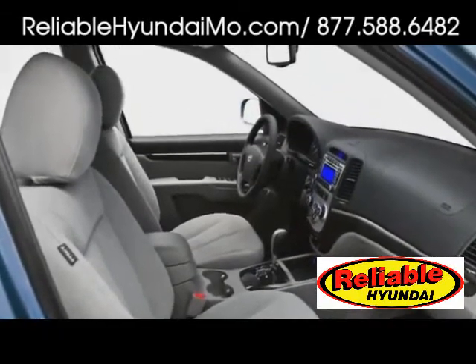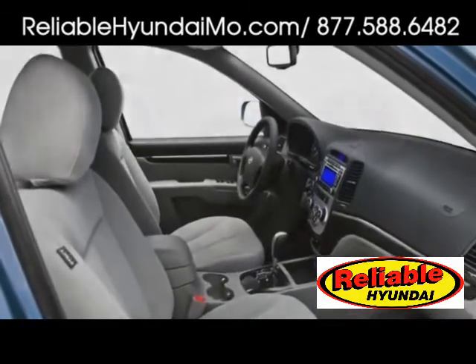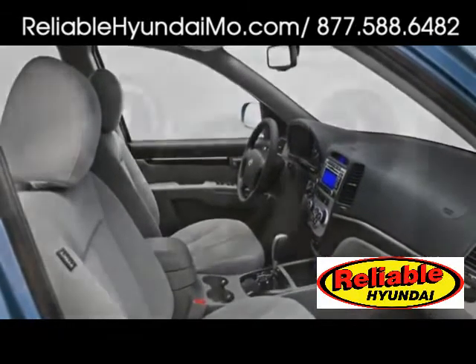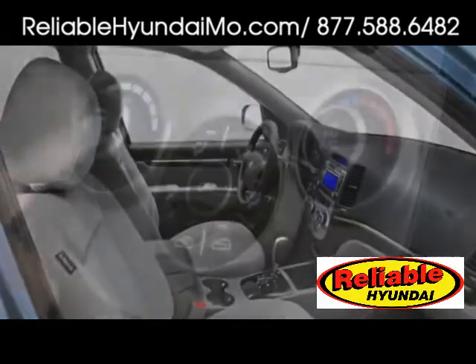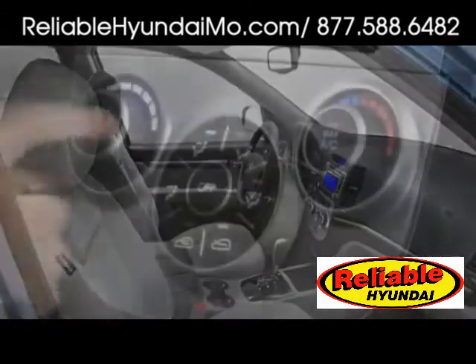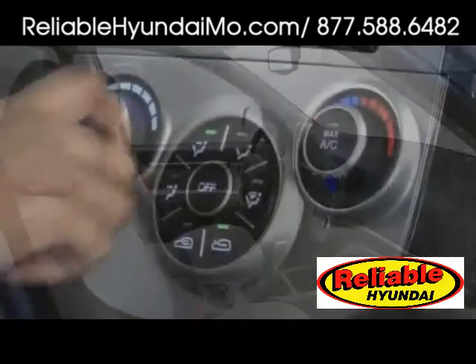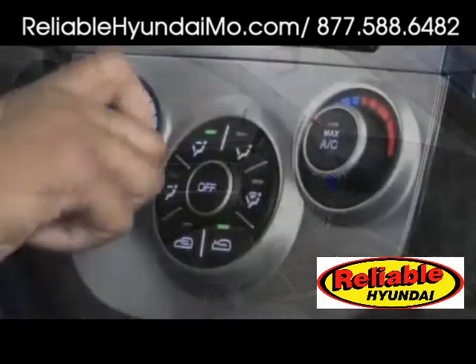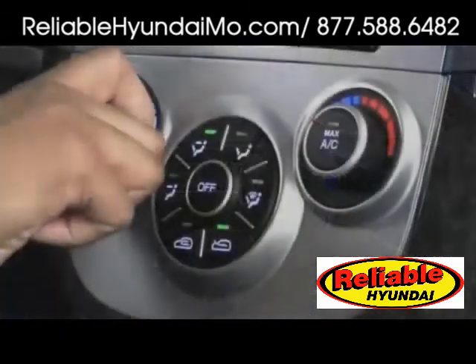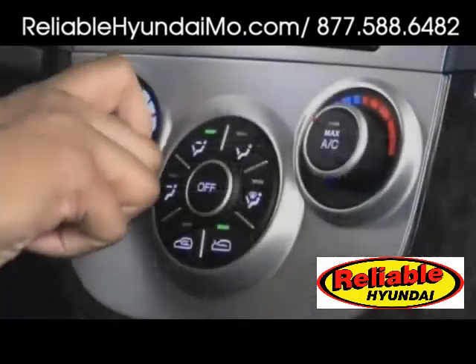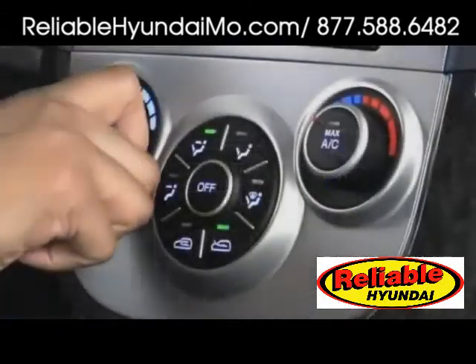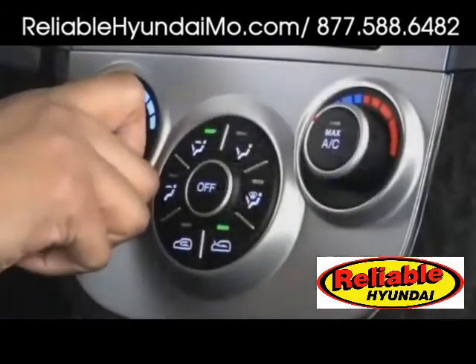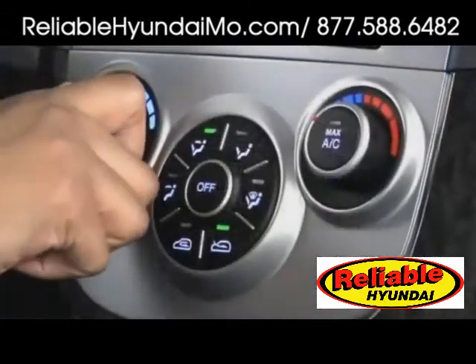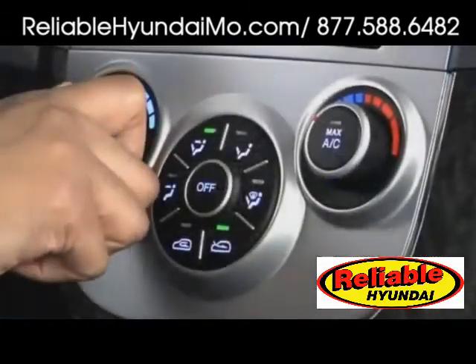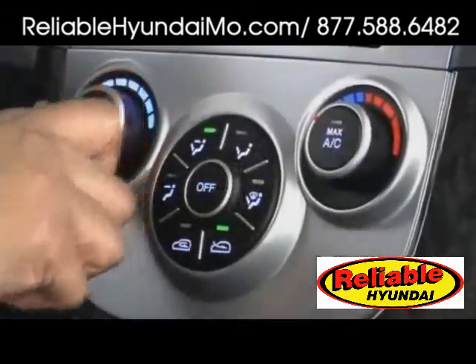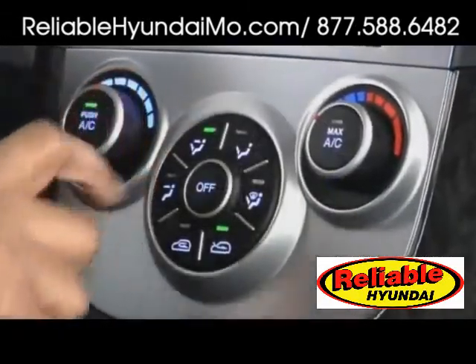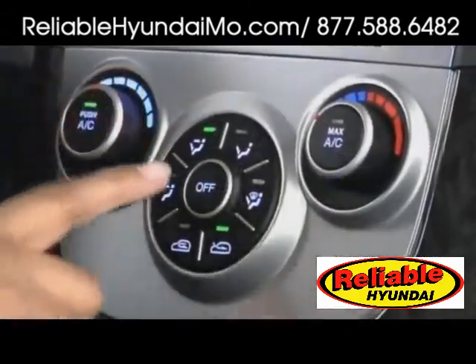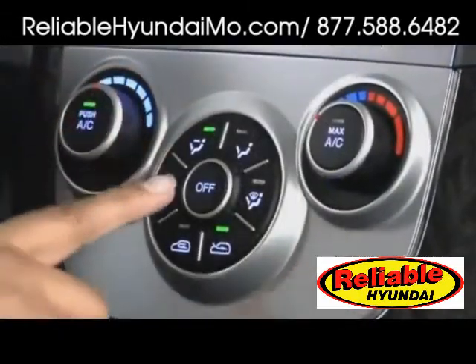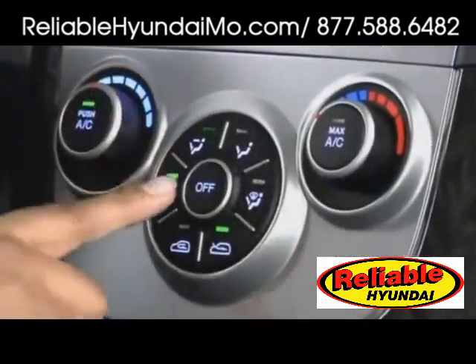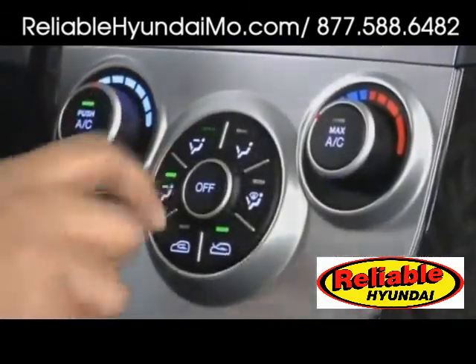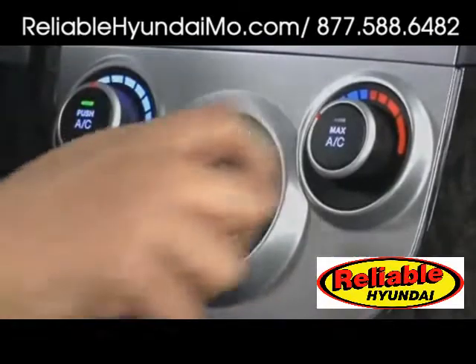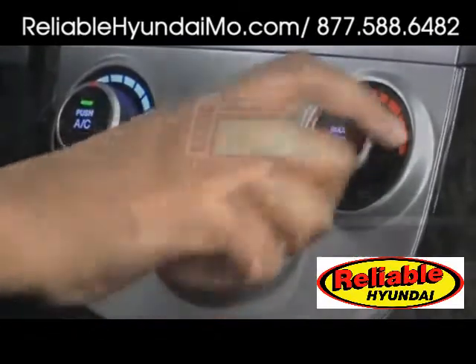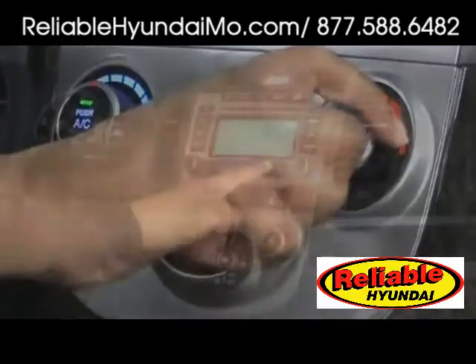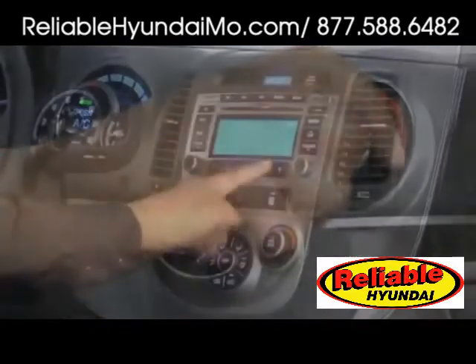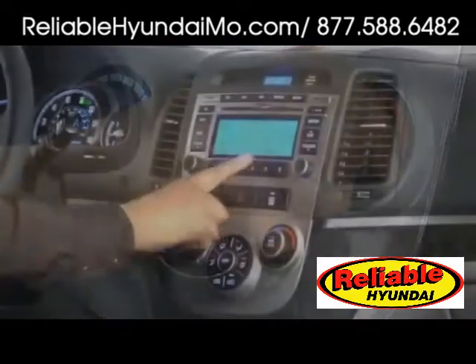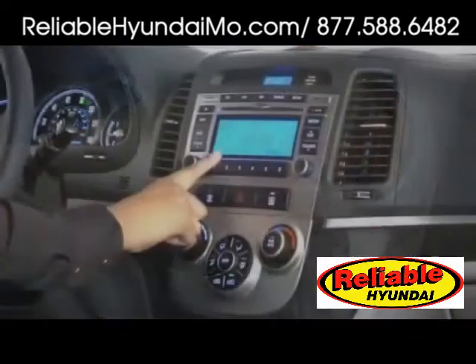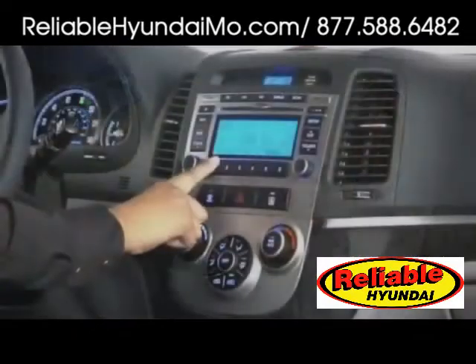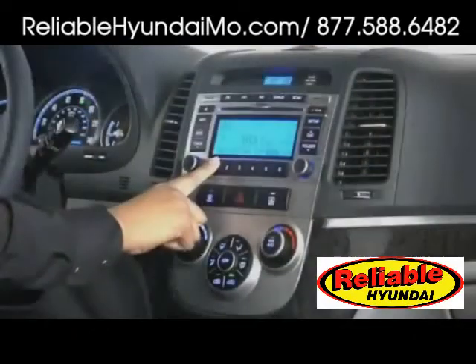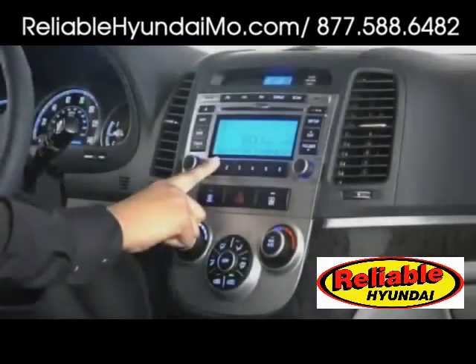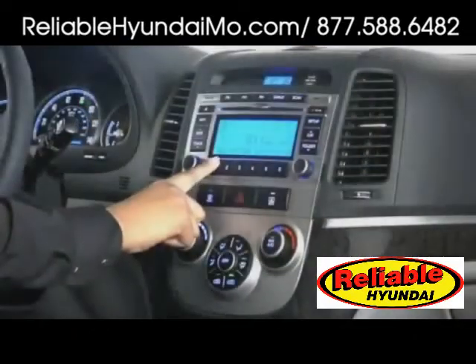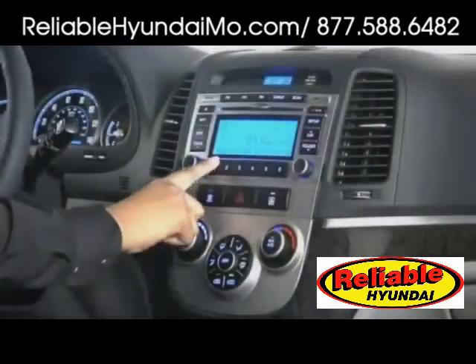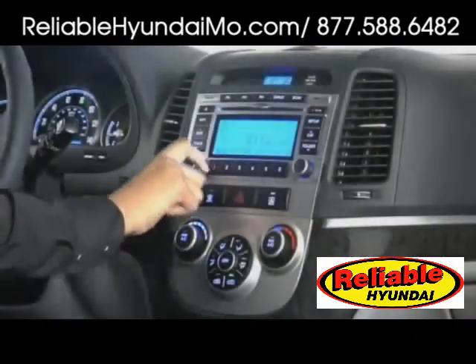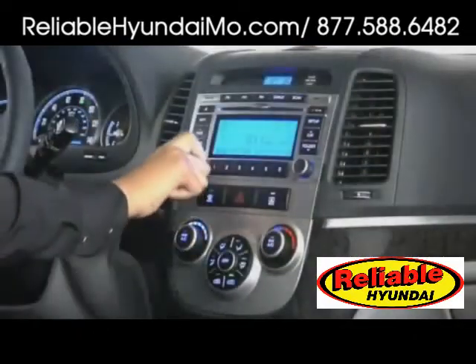Leather seats, automatic dual-zone climate control, and a 10-speaker Infiniti audio system are all available.